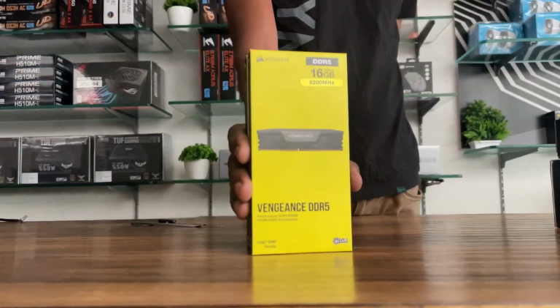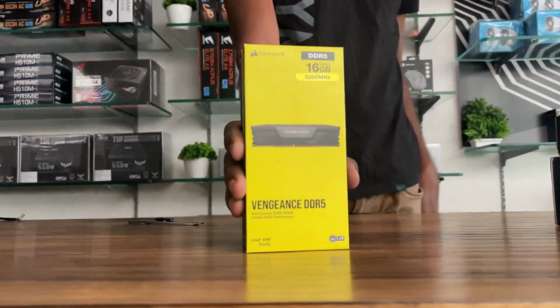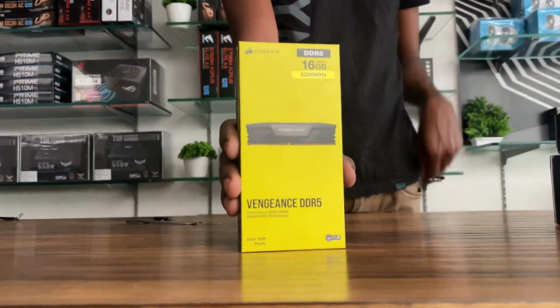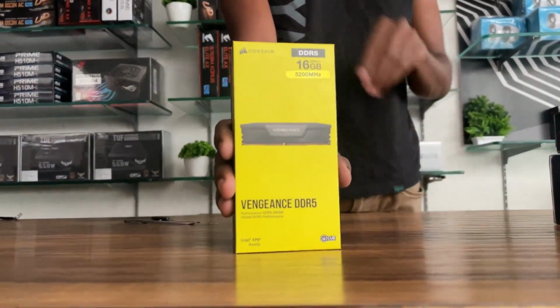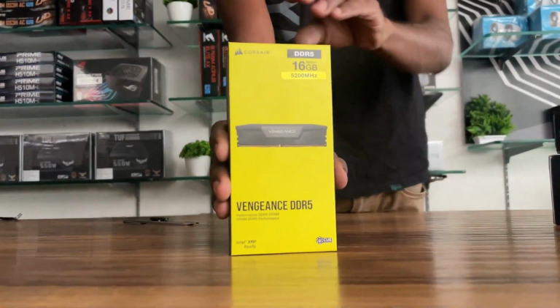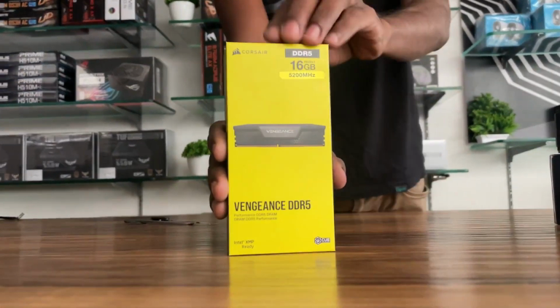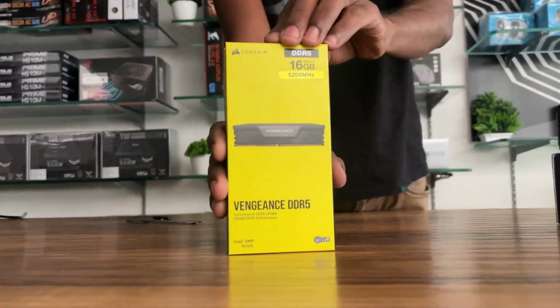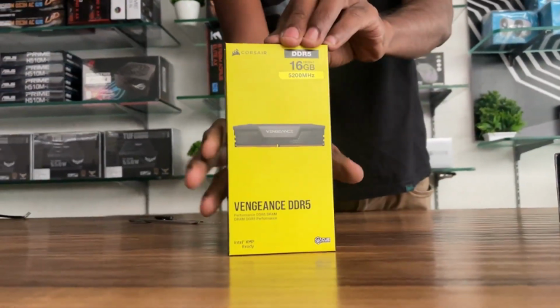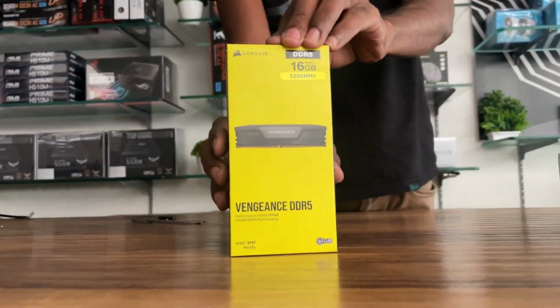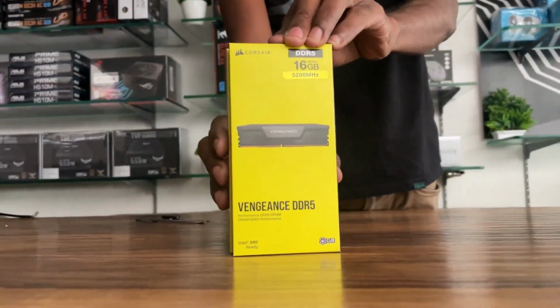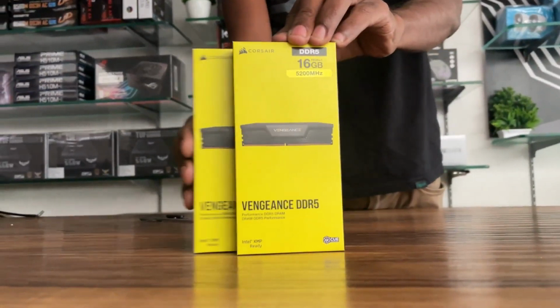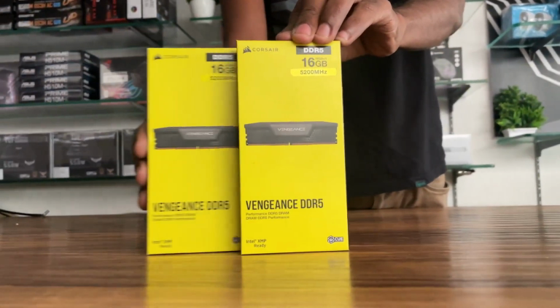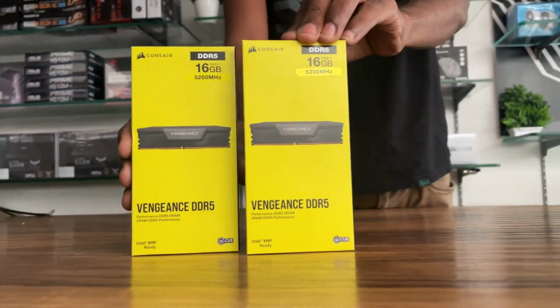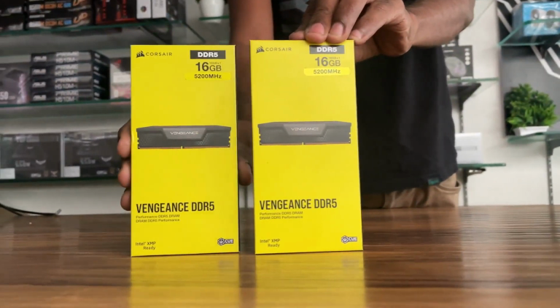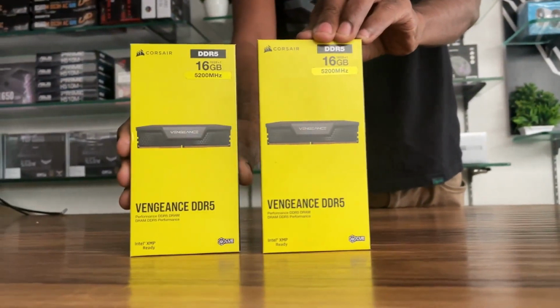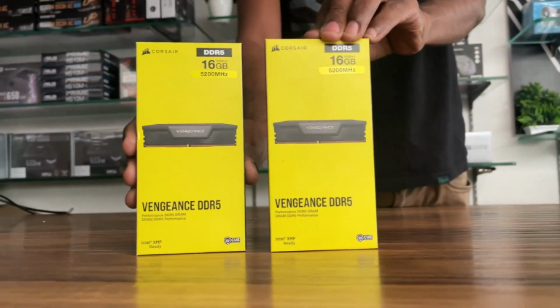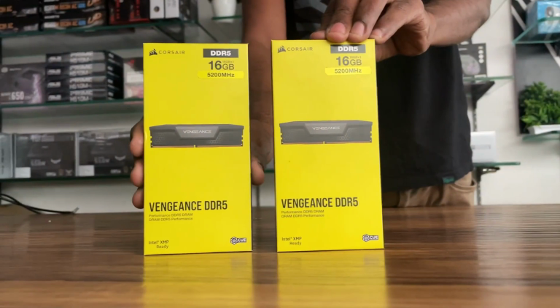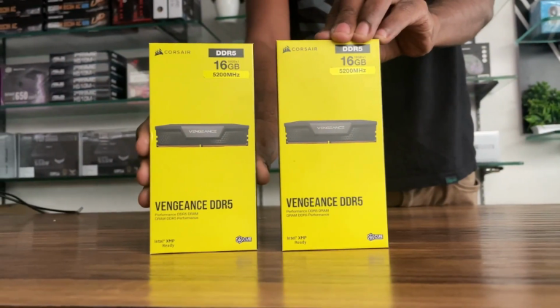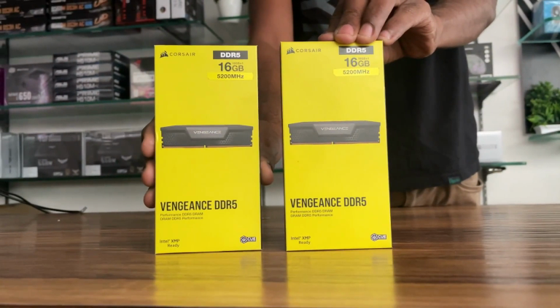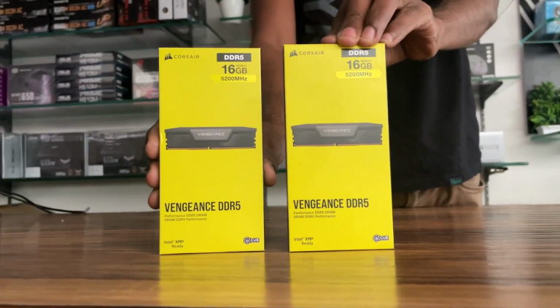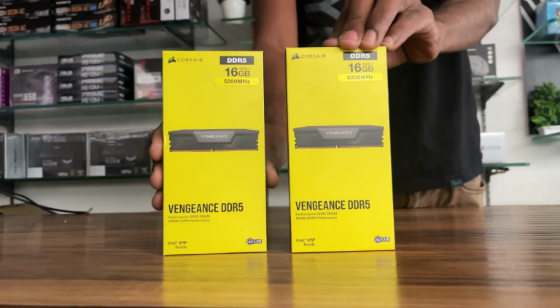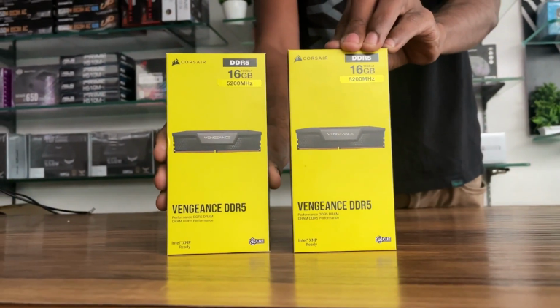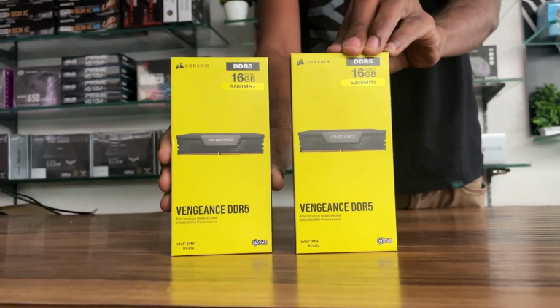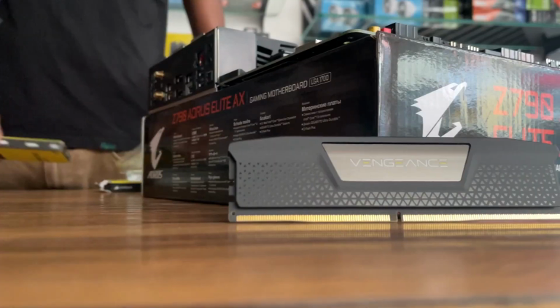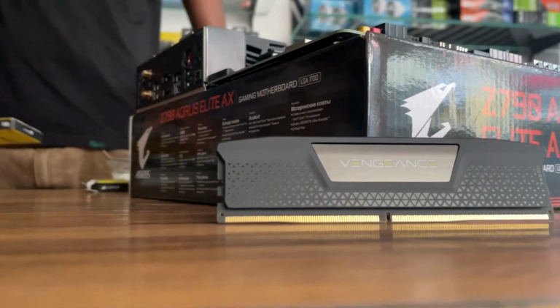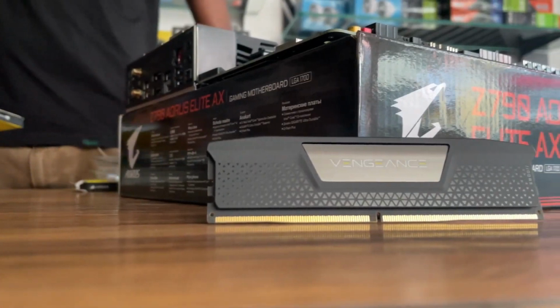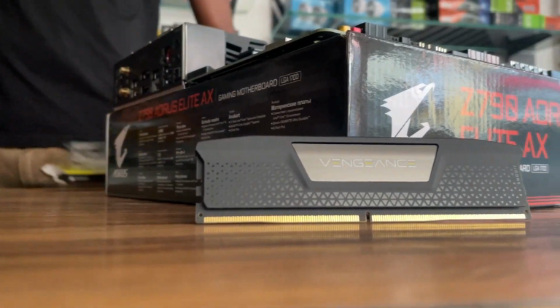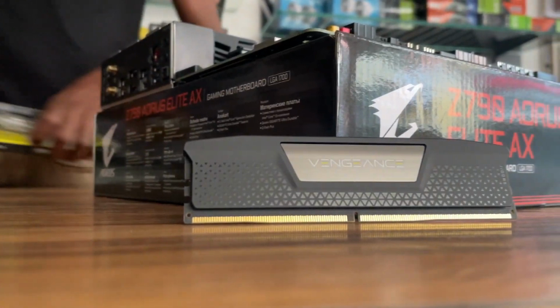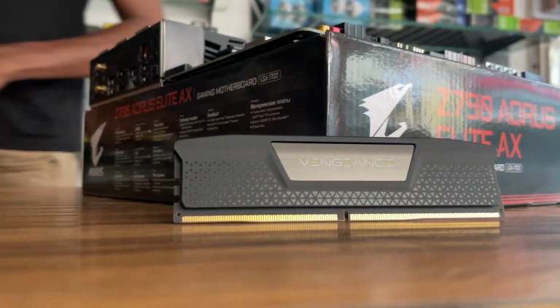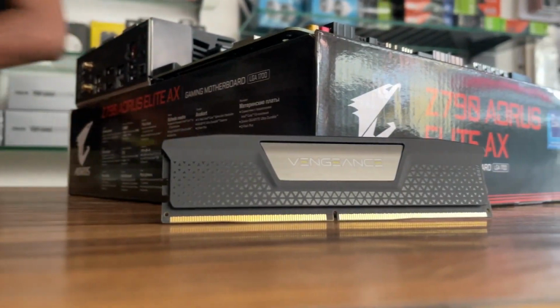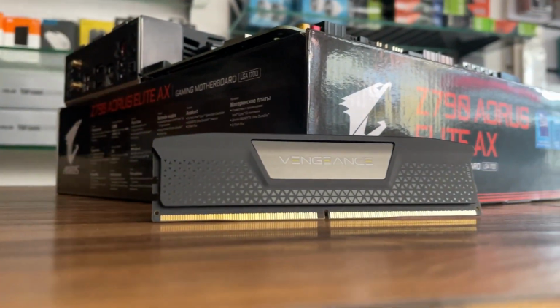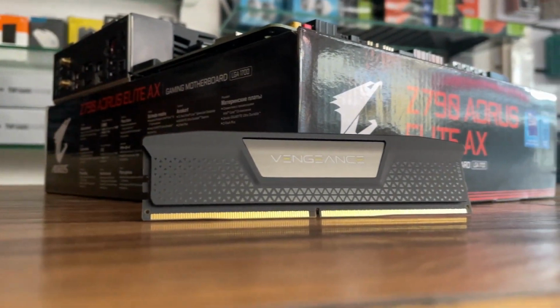RAM: Corsair Vengeance 5200MHz 32GB DDR5, two 16GB sticks.